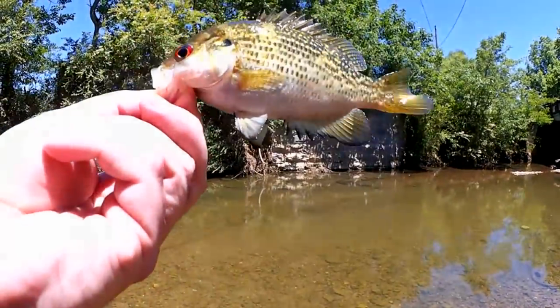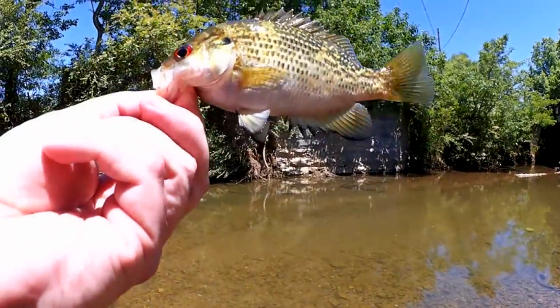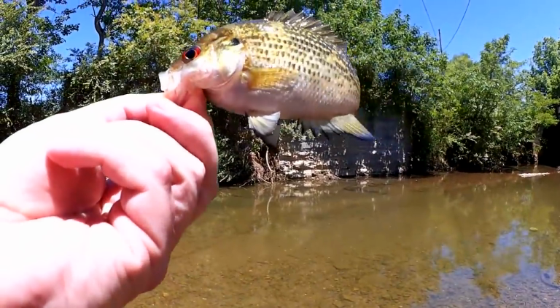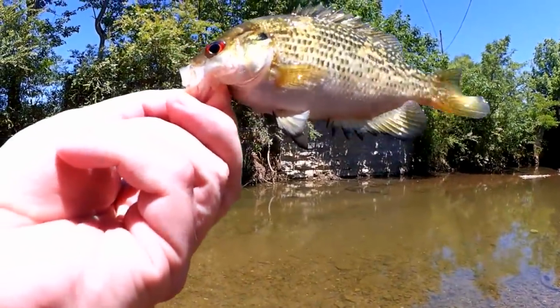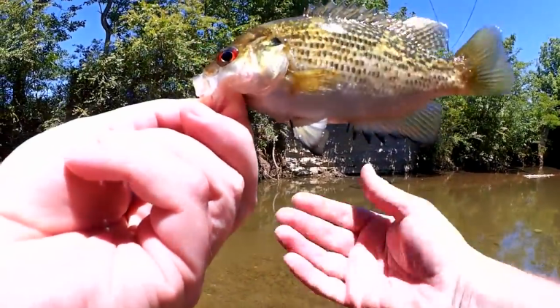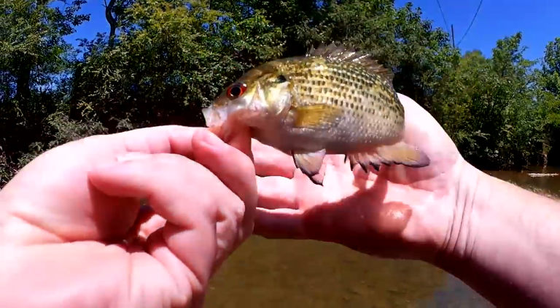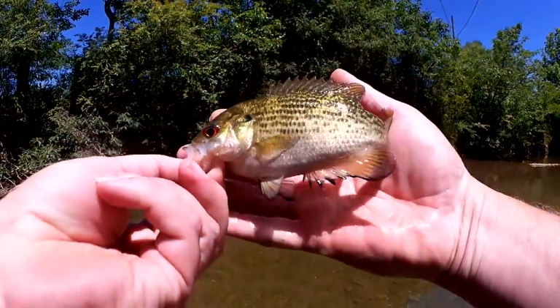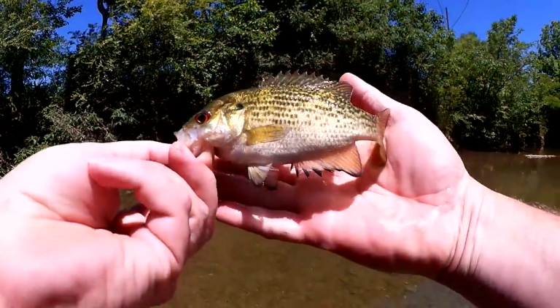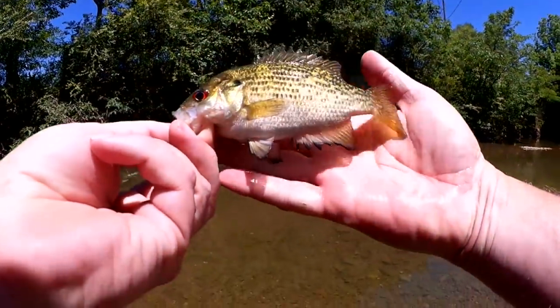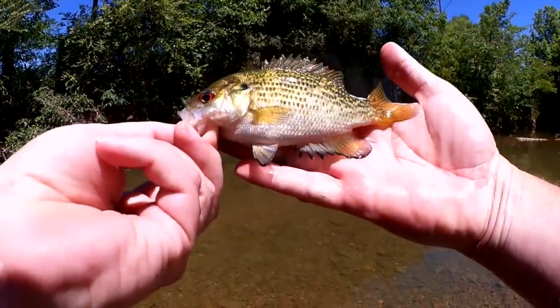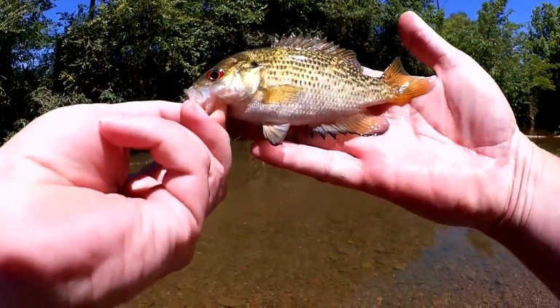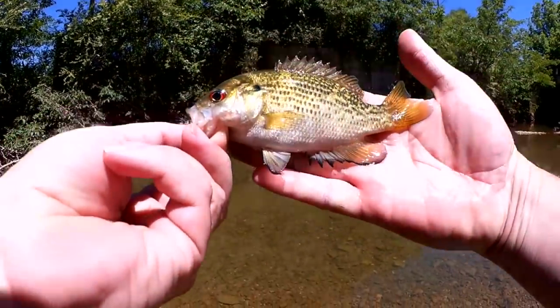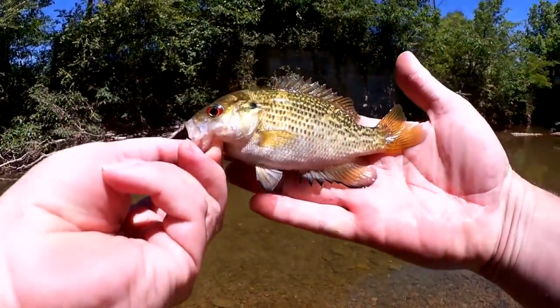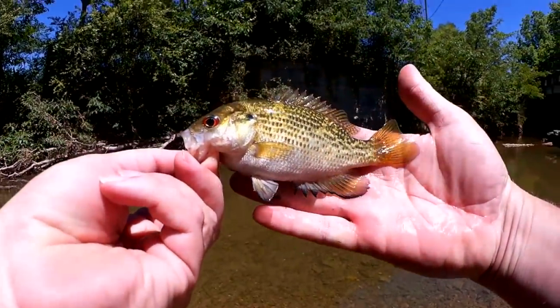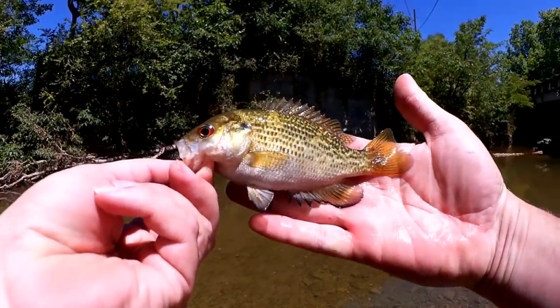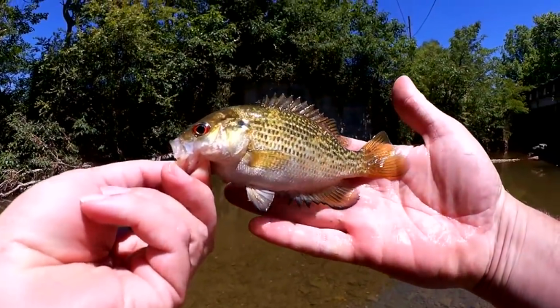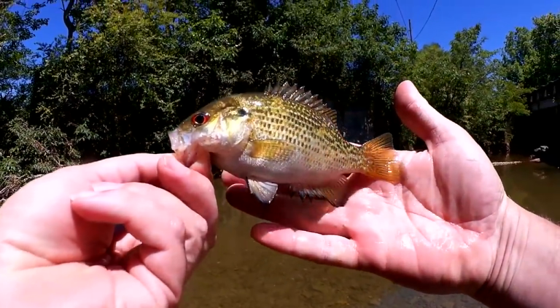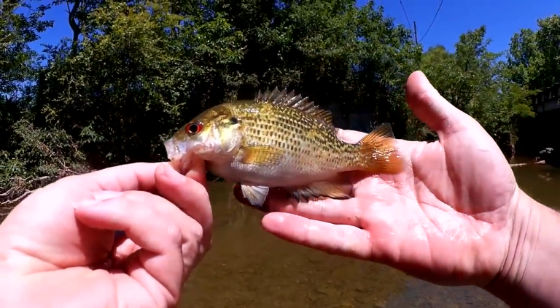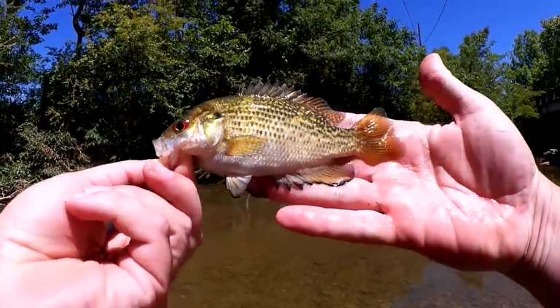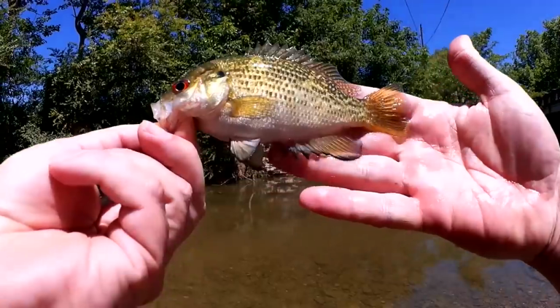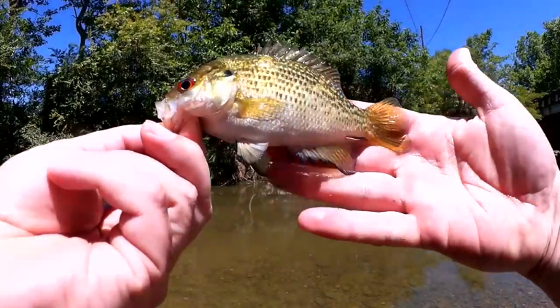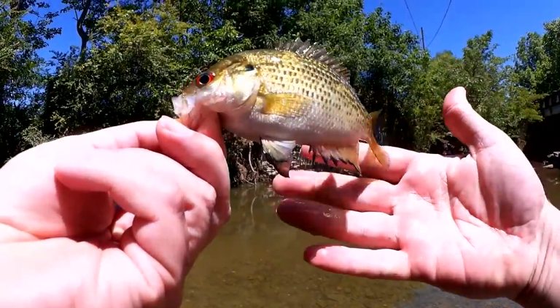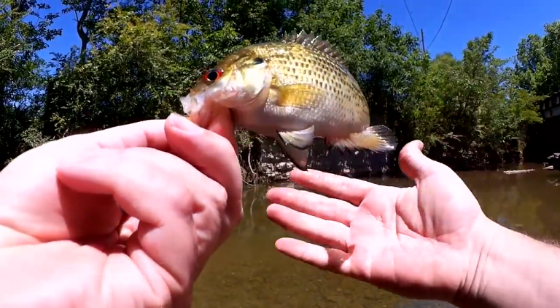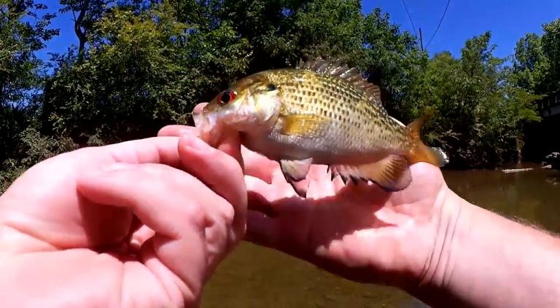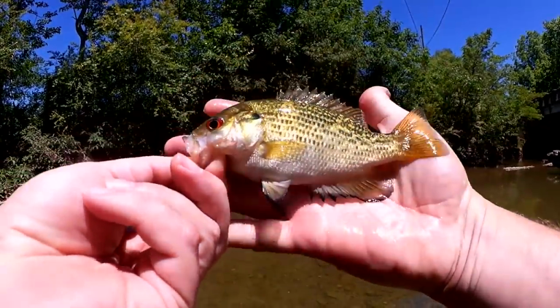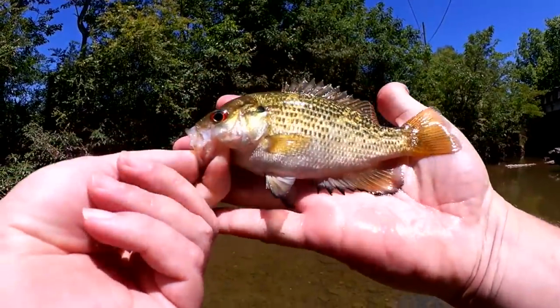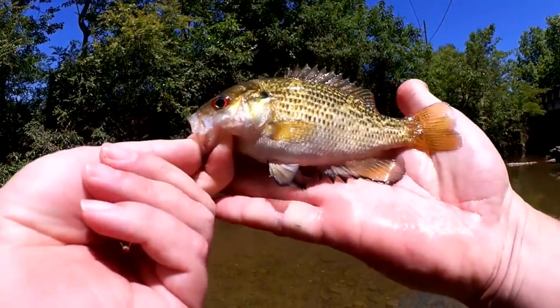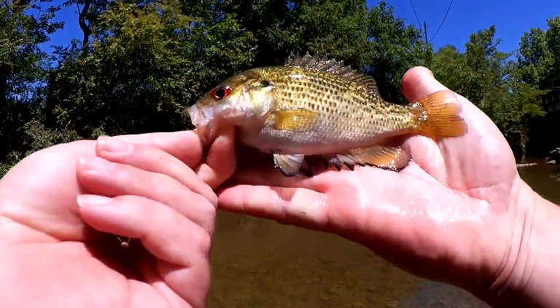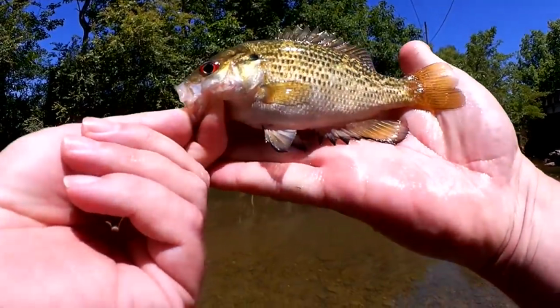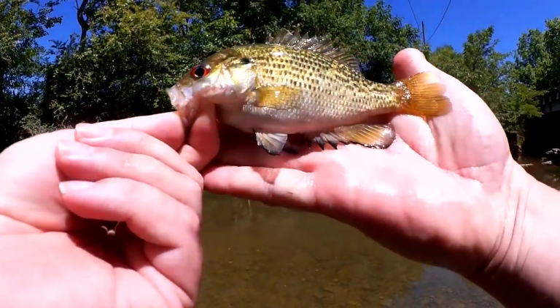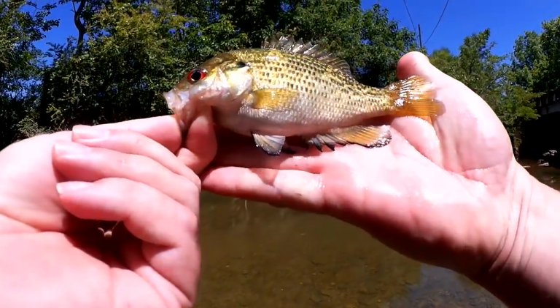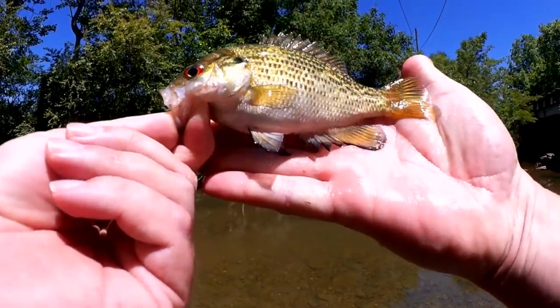First fish of the day! Nice looking rock bass here. Look at his fins — they're all black on the bottom.